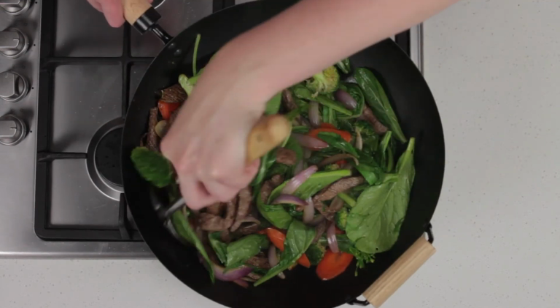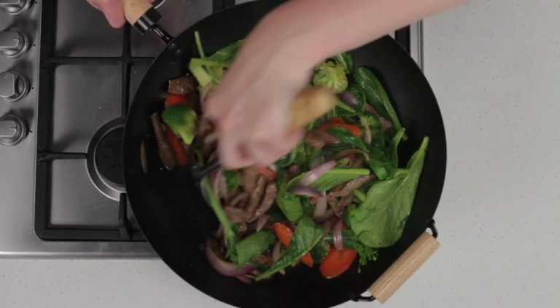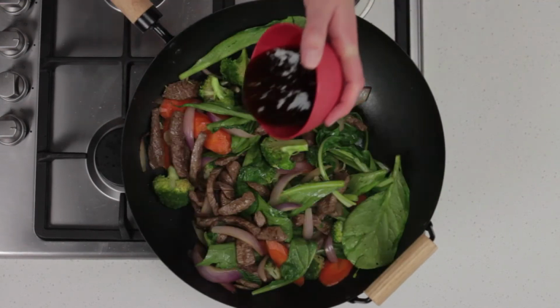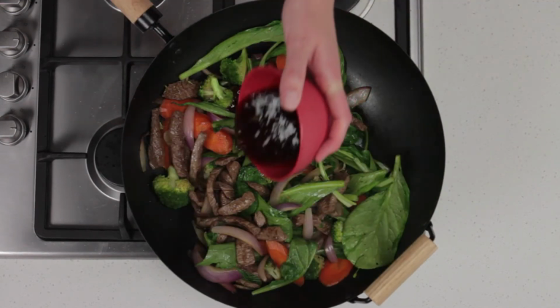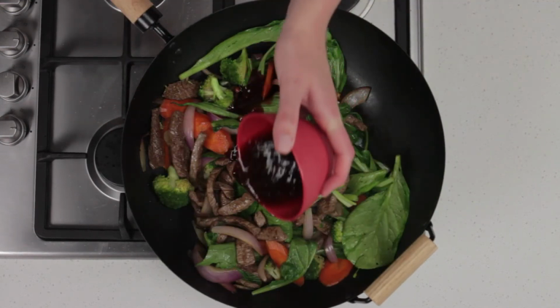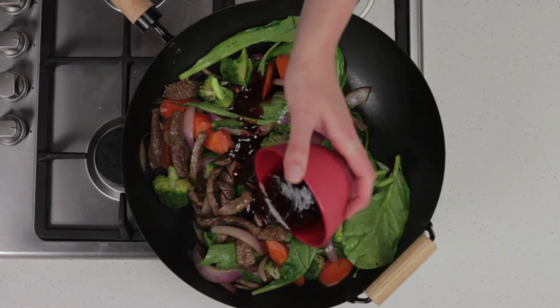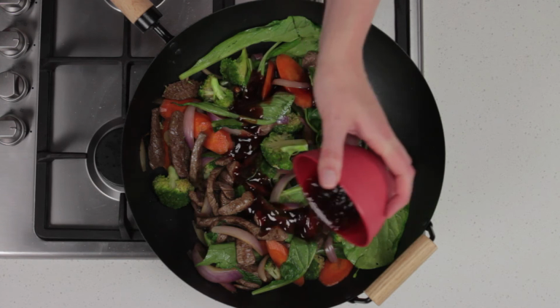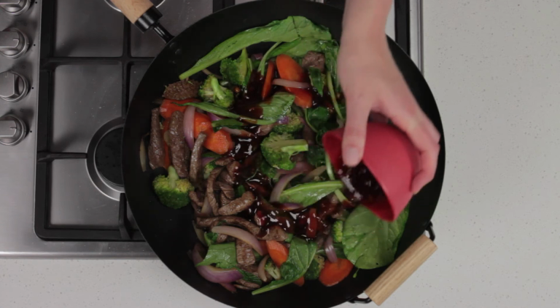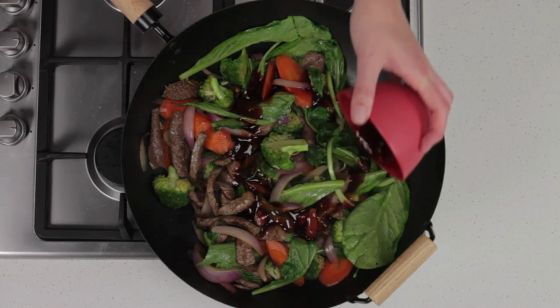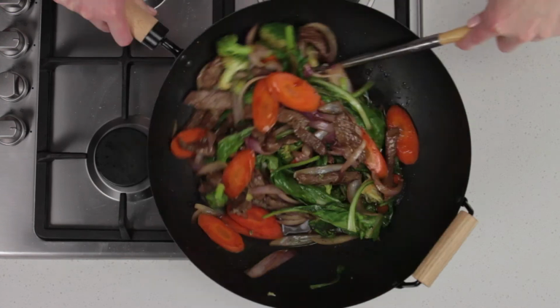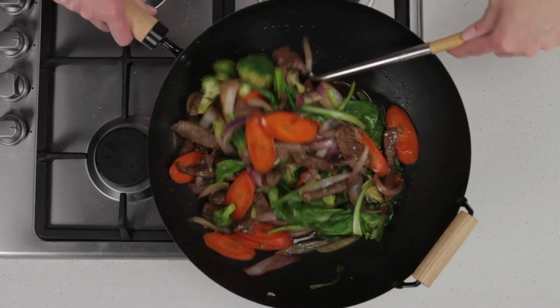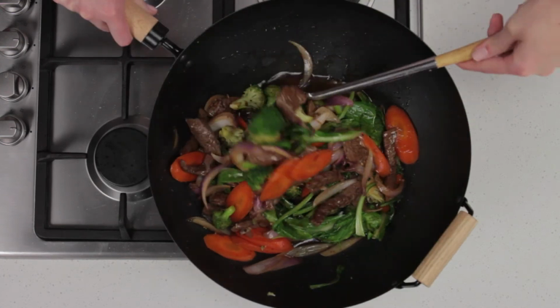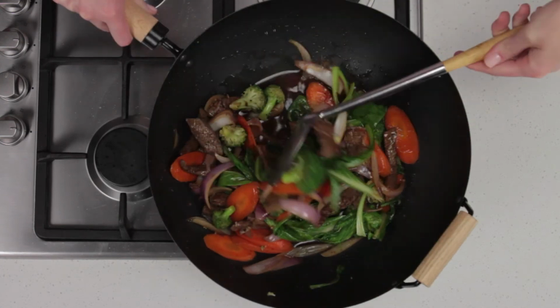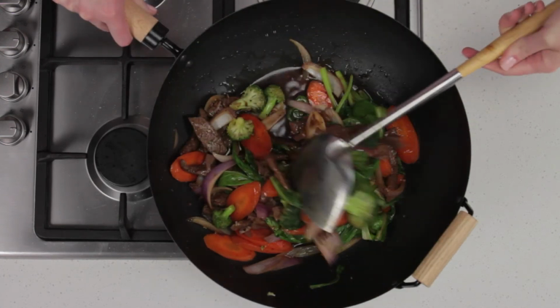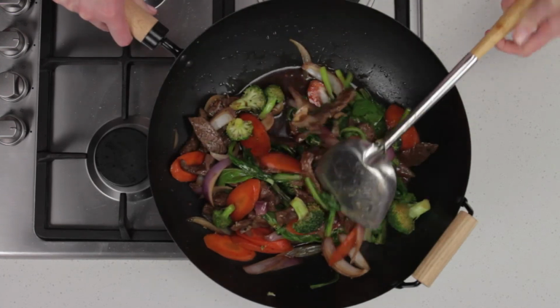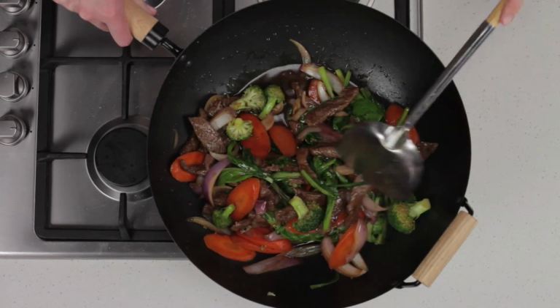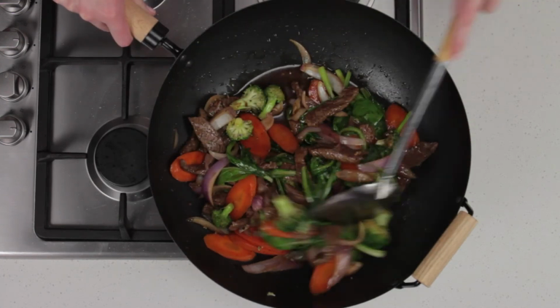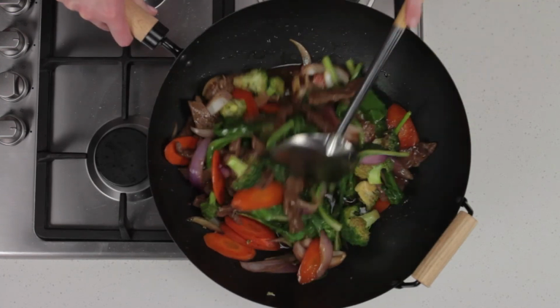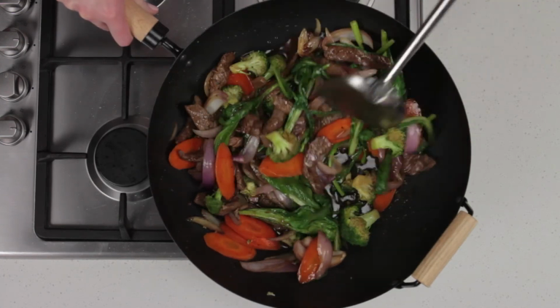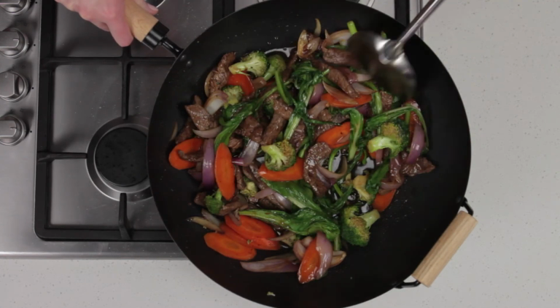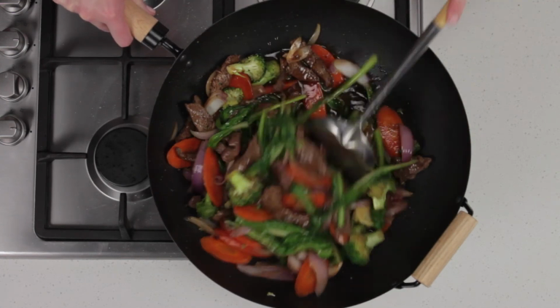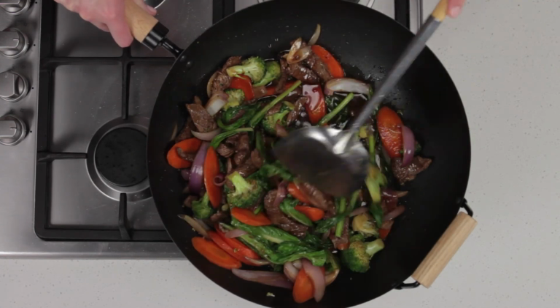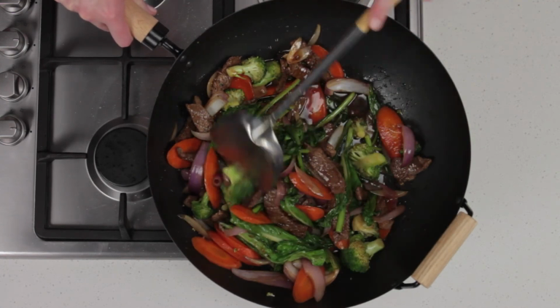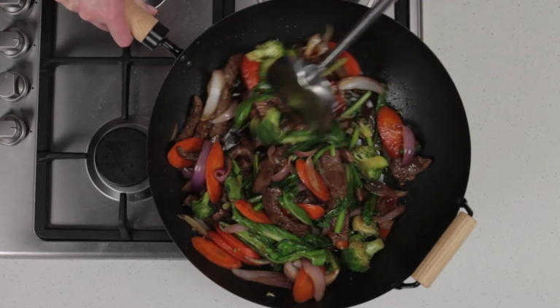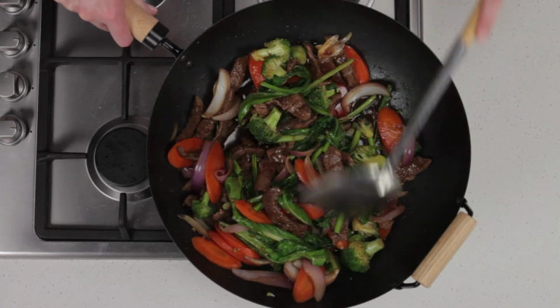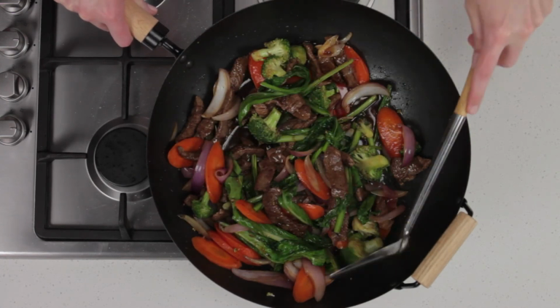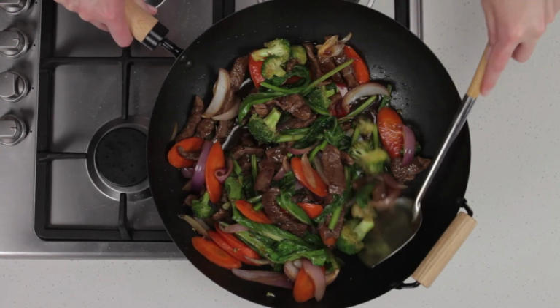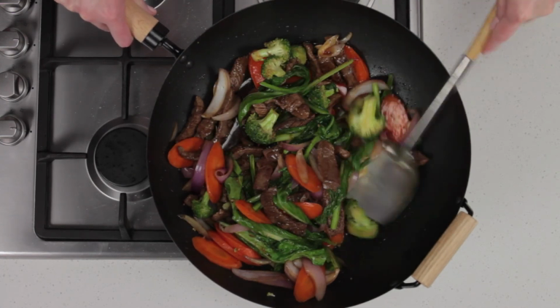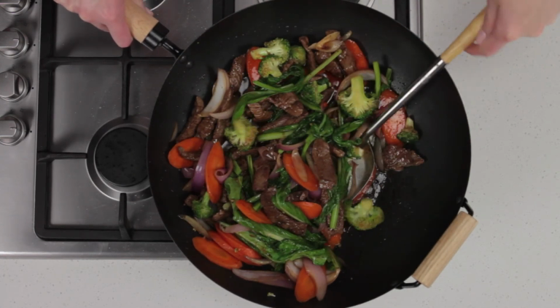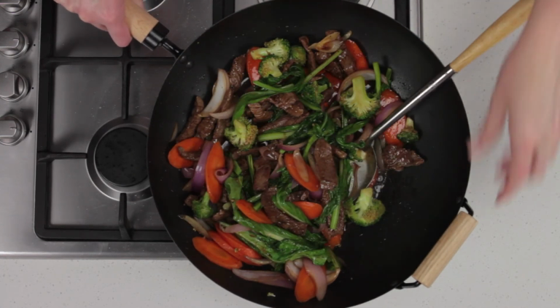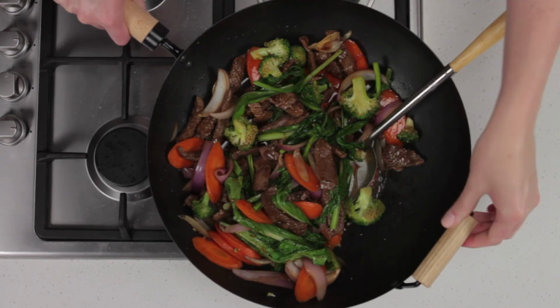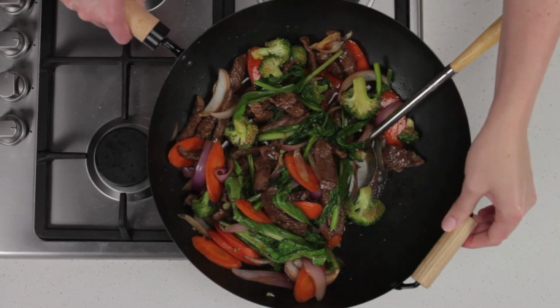Add sauces and stir fry for one minute to heat through. Serve stir fries immediately once cooked.